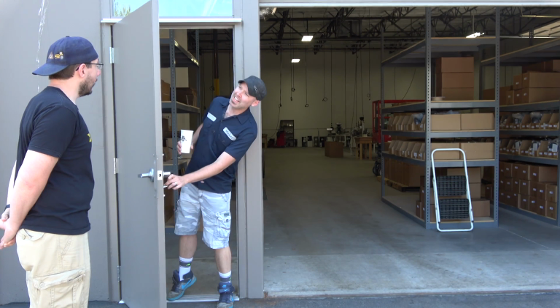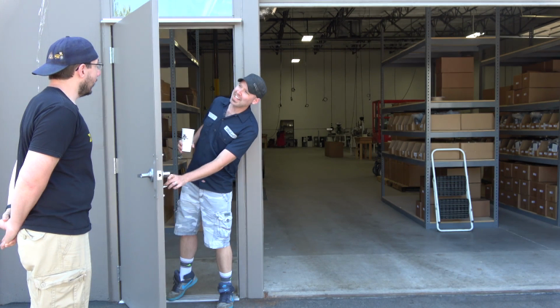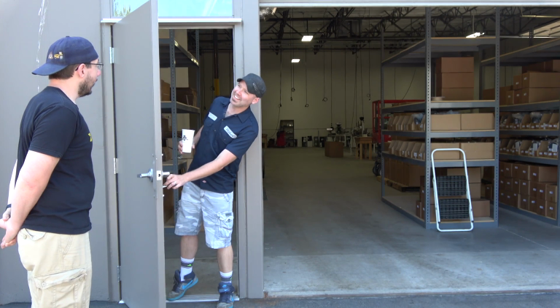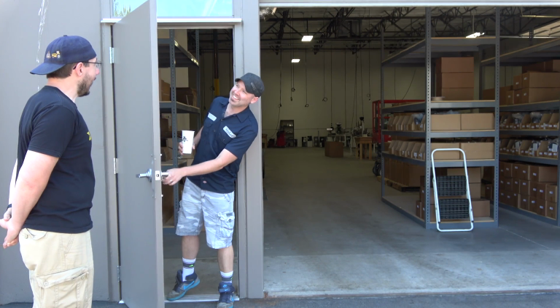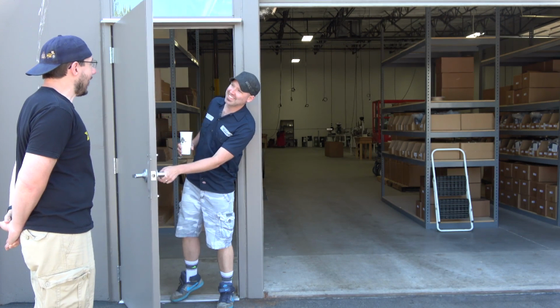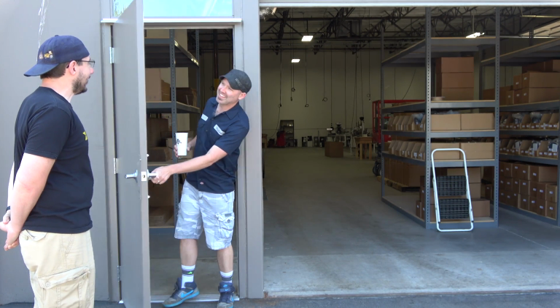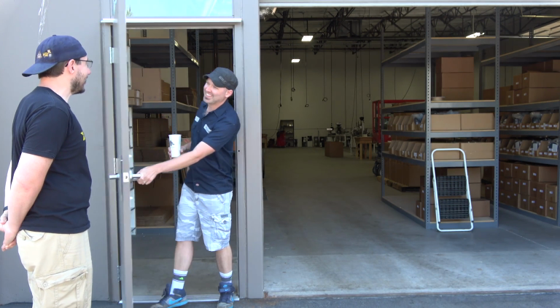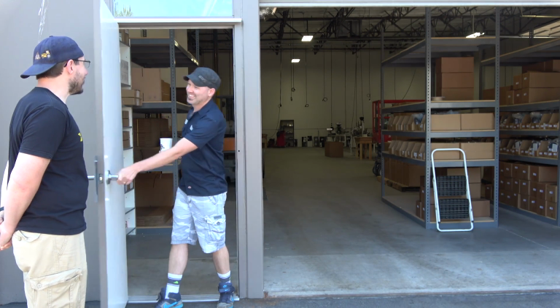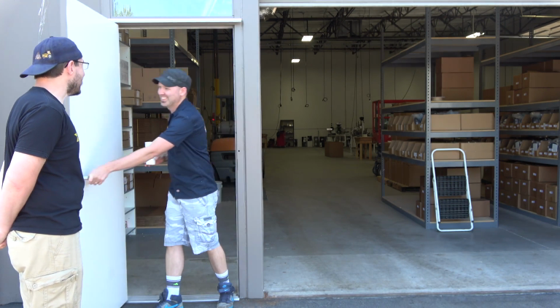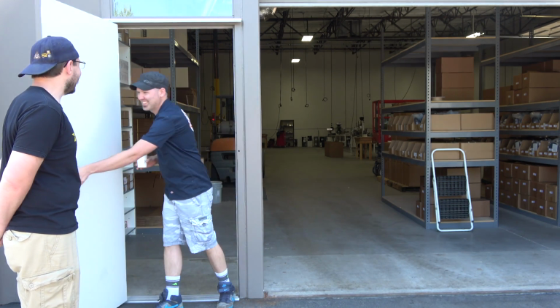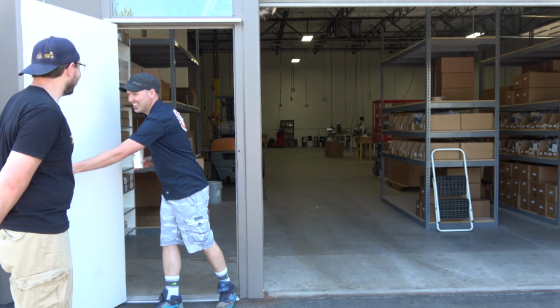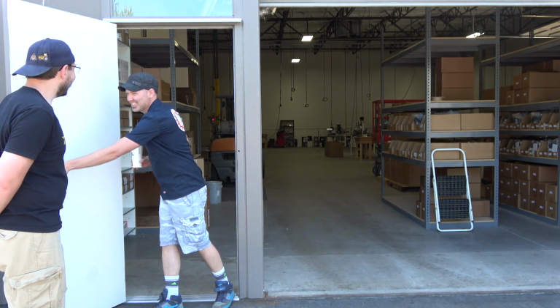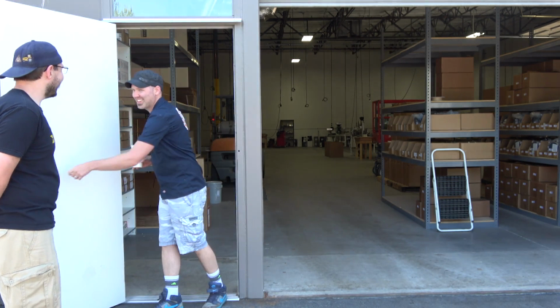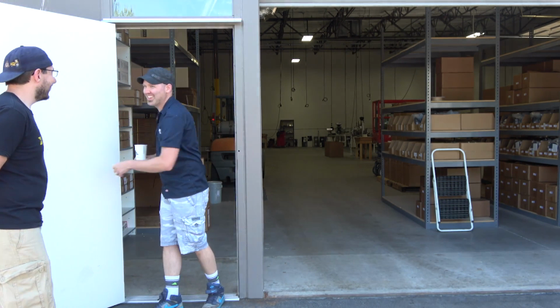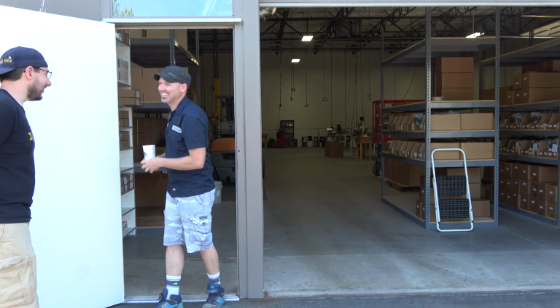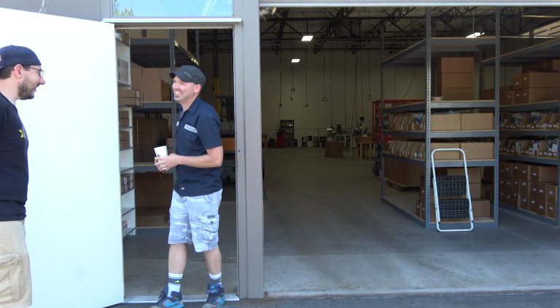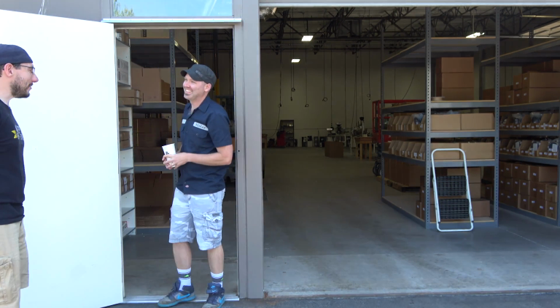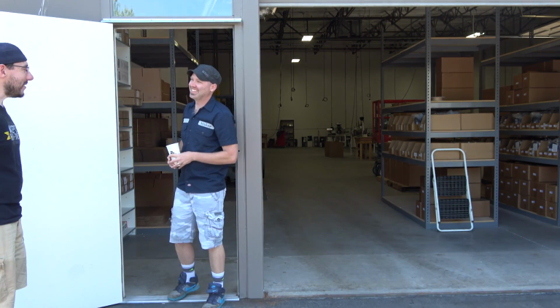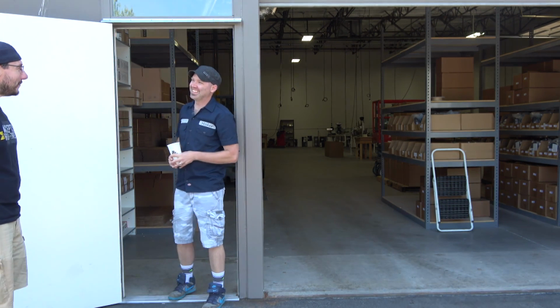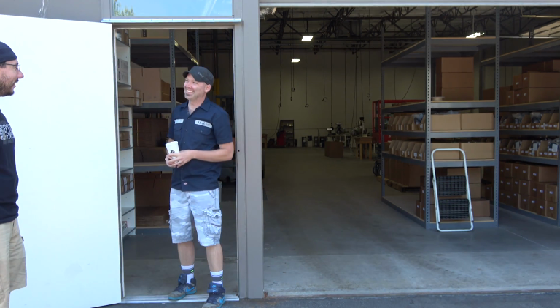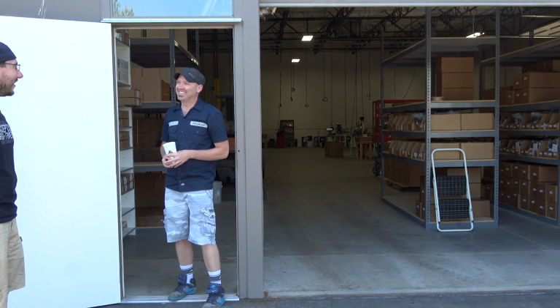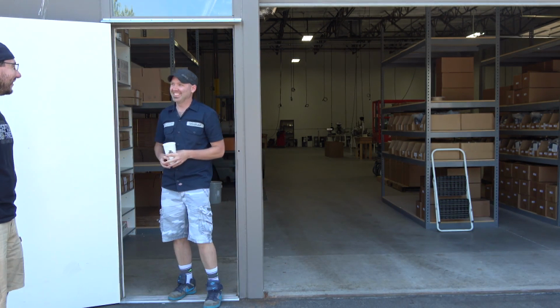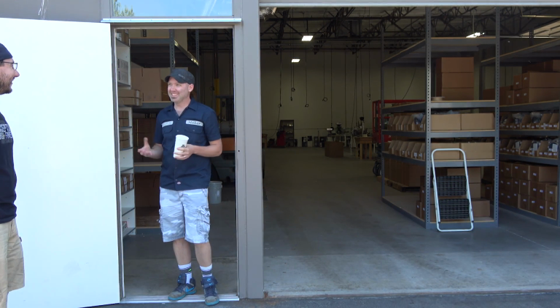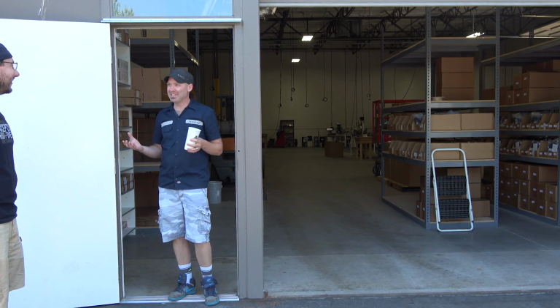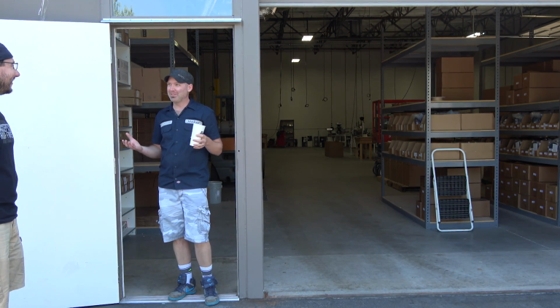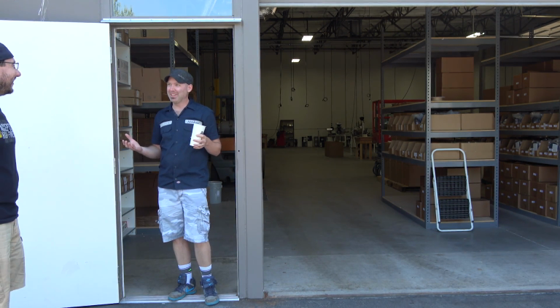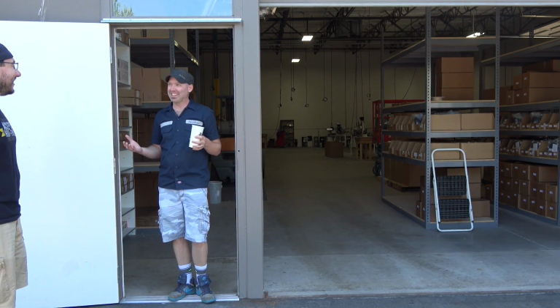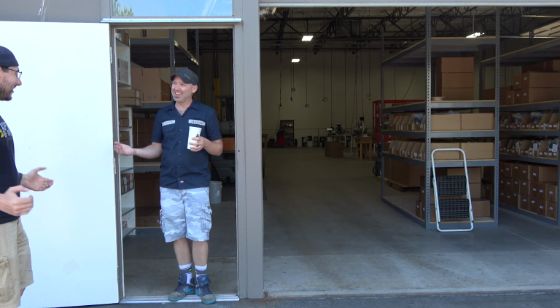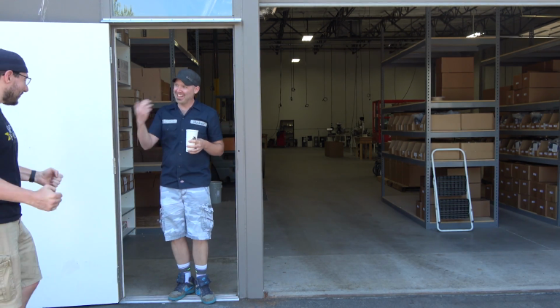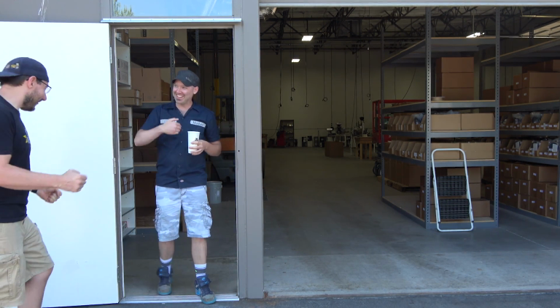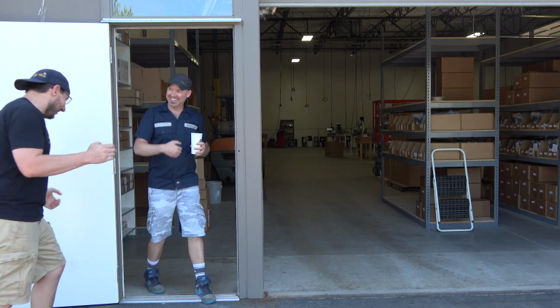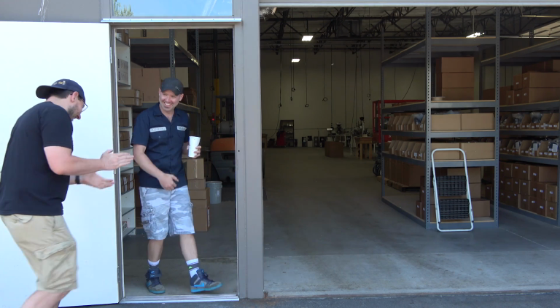Hey! Hey Alex, how are you? Good, how's it going? Good, can we make some filament? Let's make some filament, come on in! Okay!